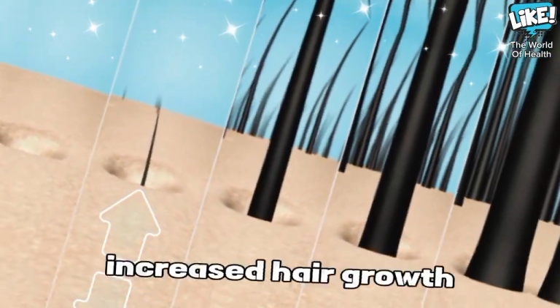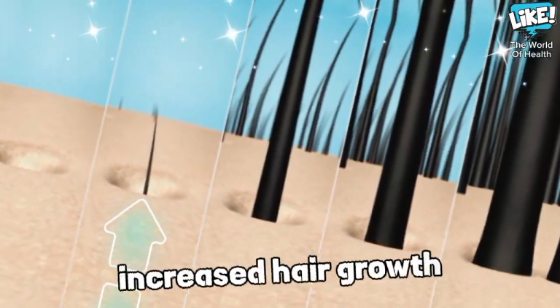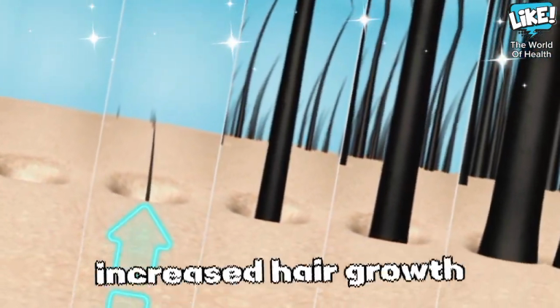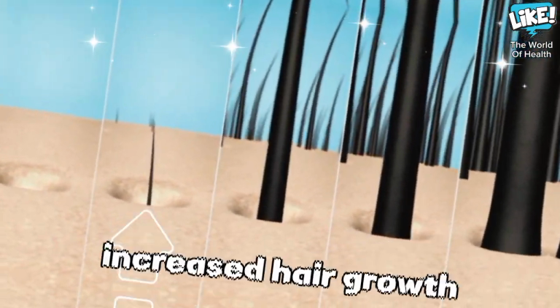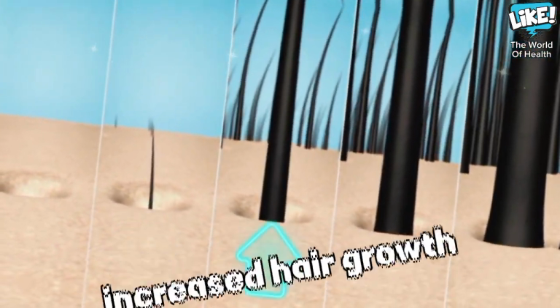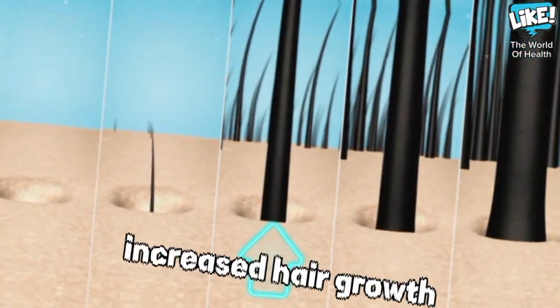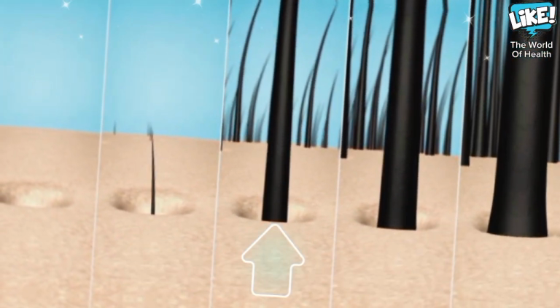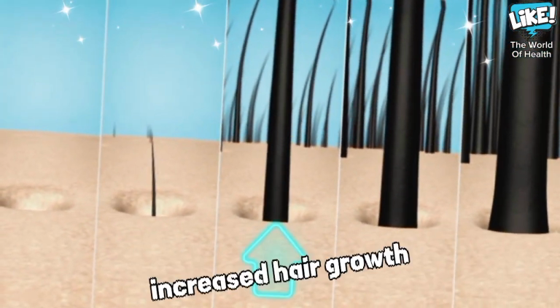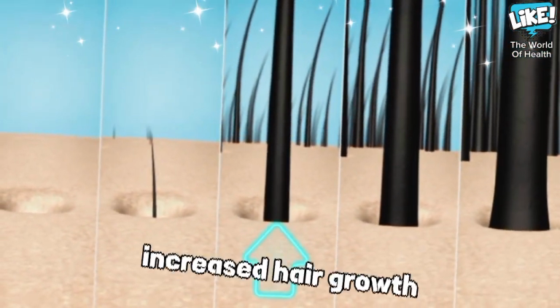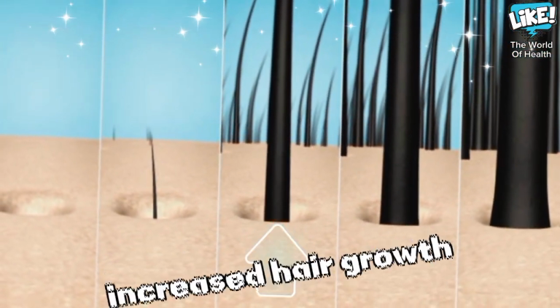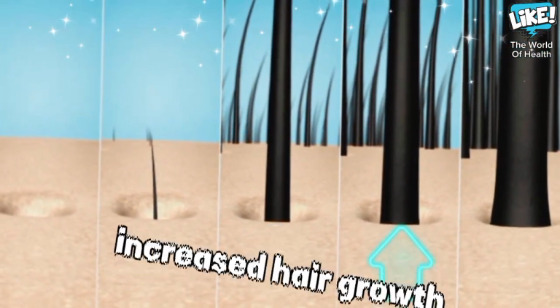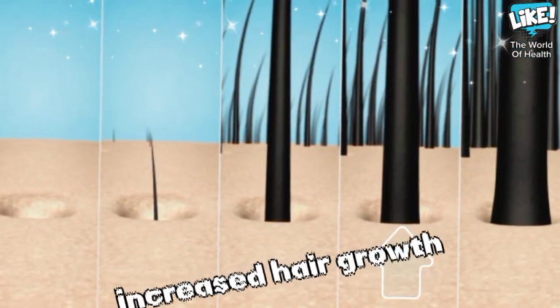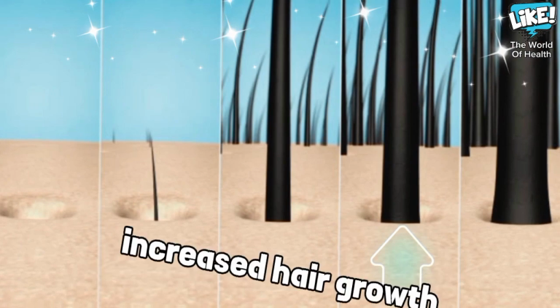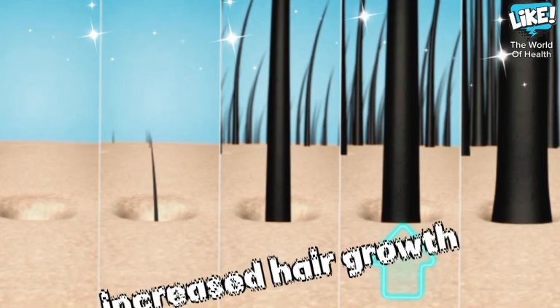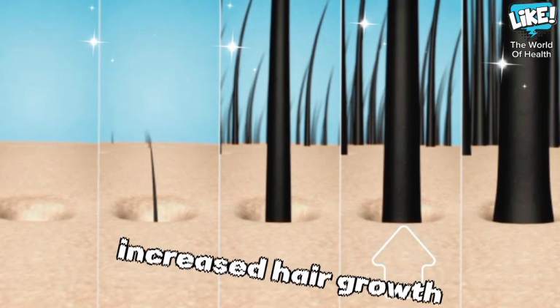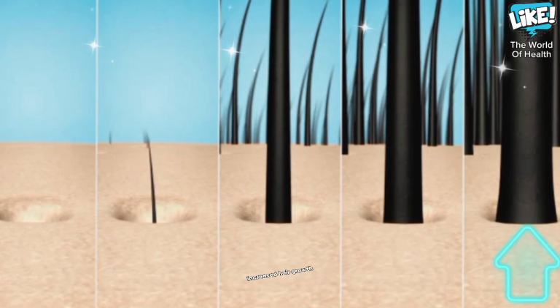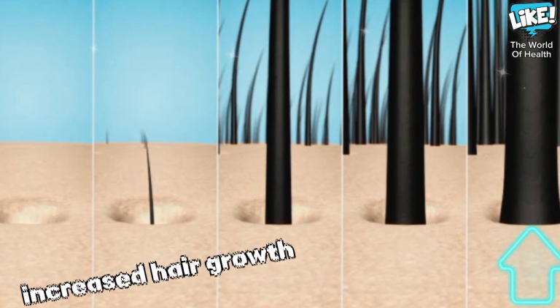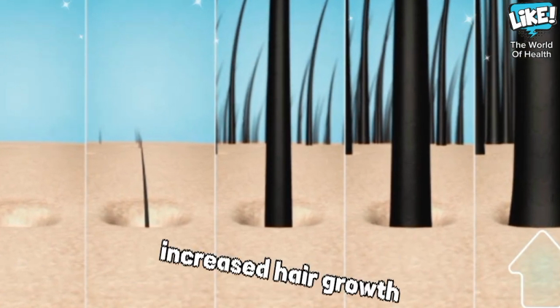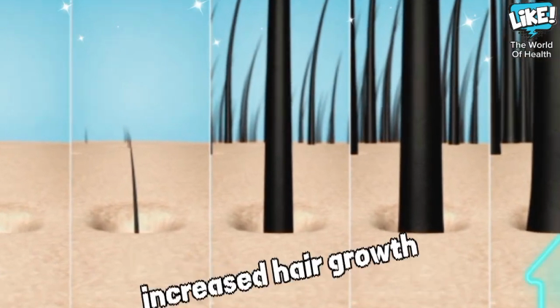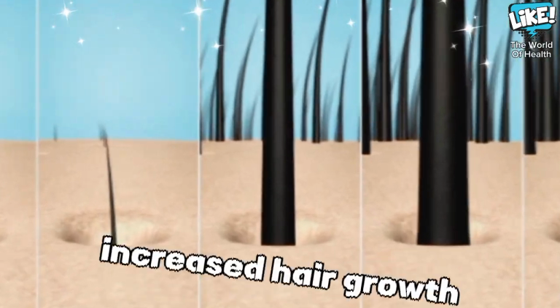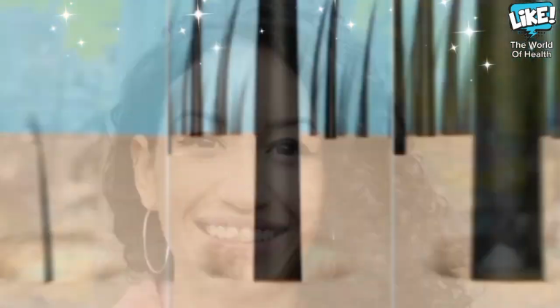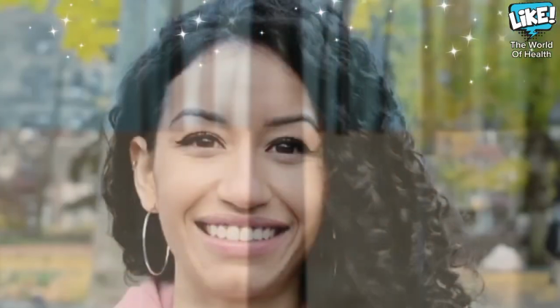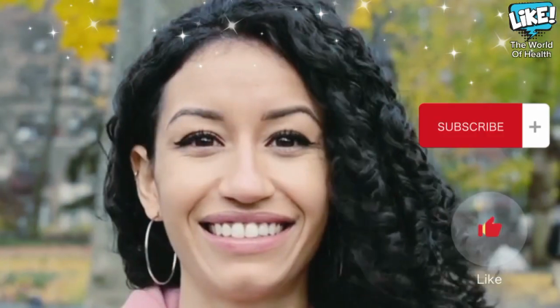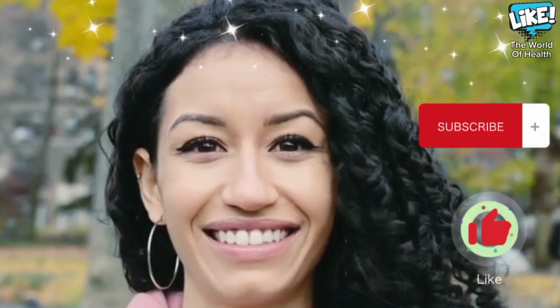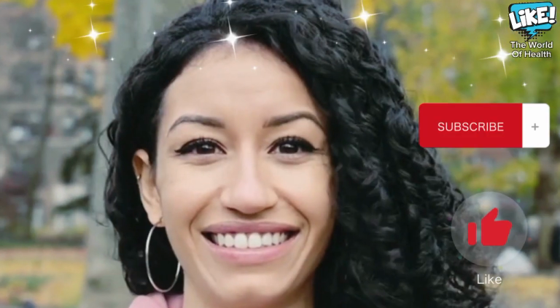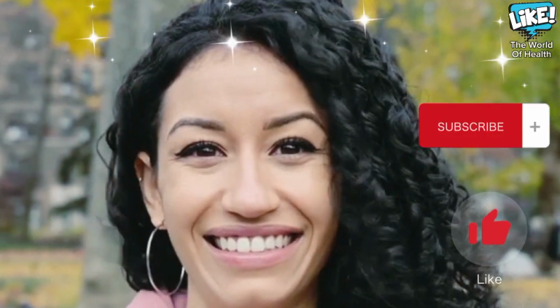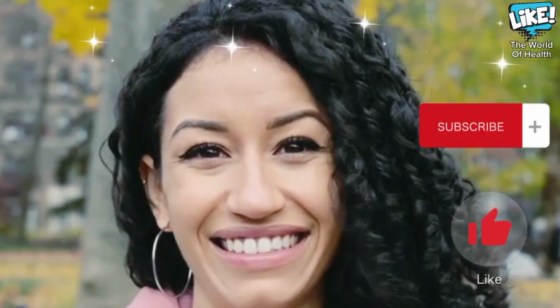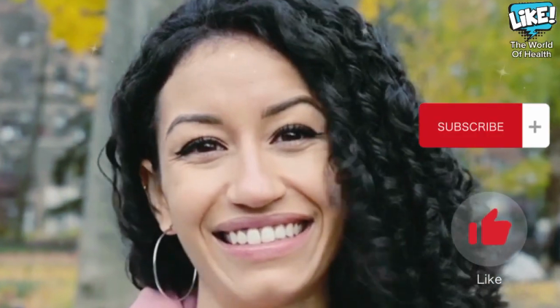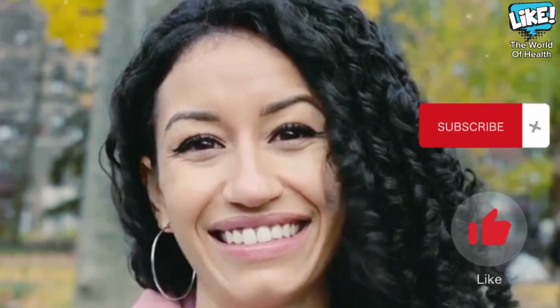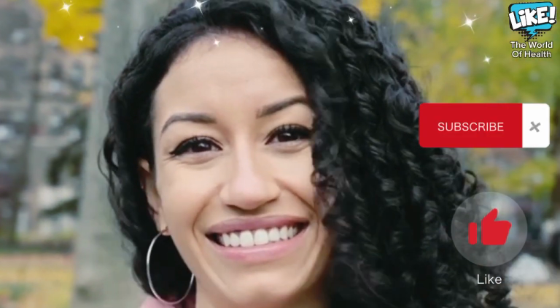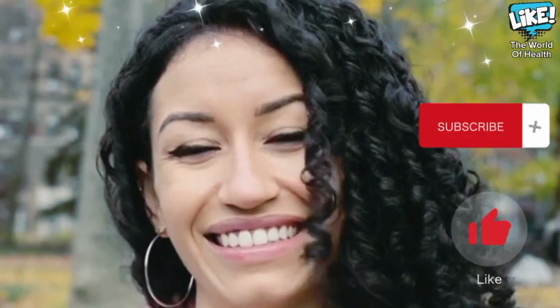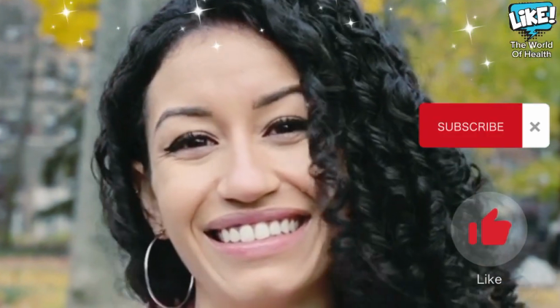It is recommended to add honey to protect the scalp from inflammation. We welcome all new subscribers to the channel.